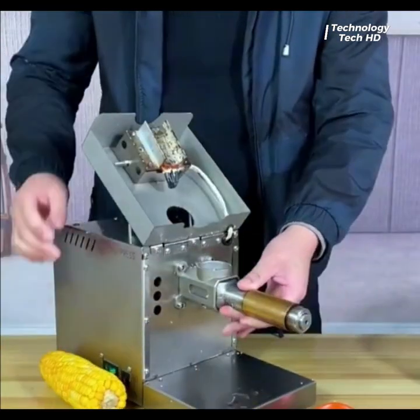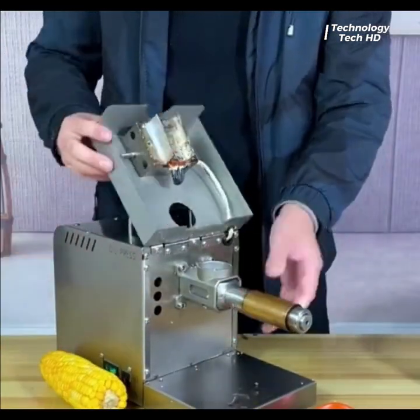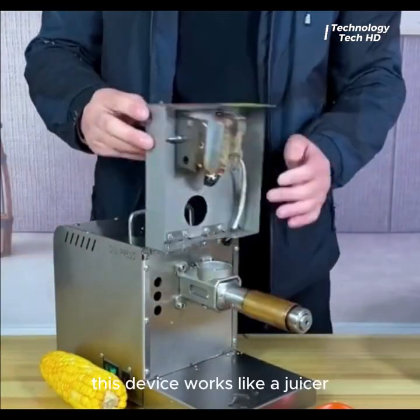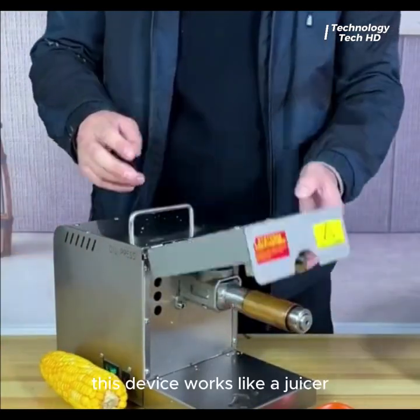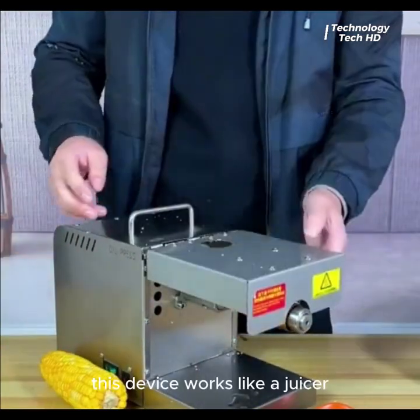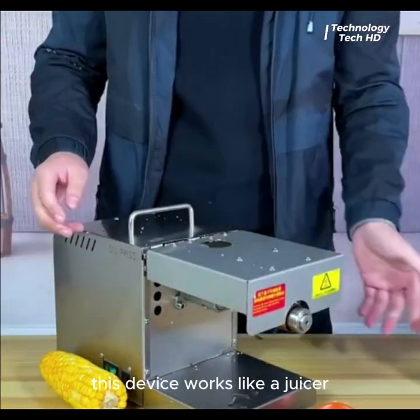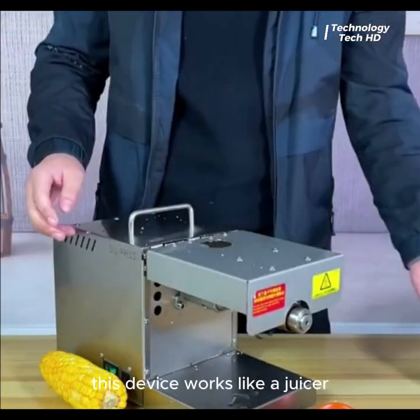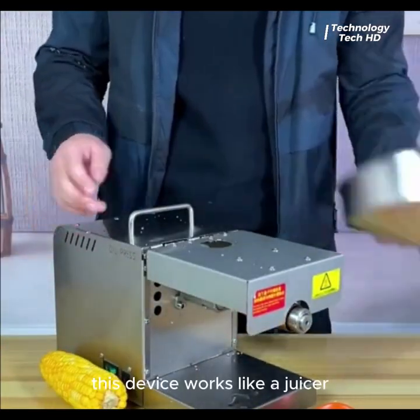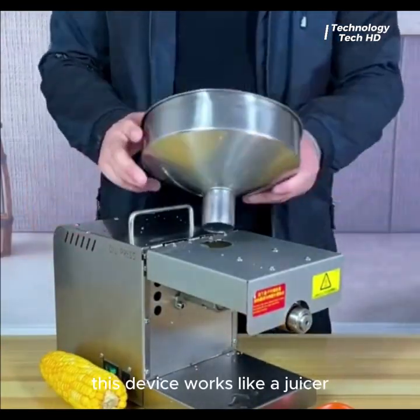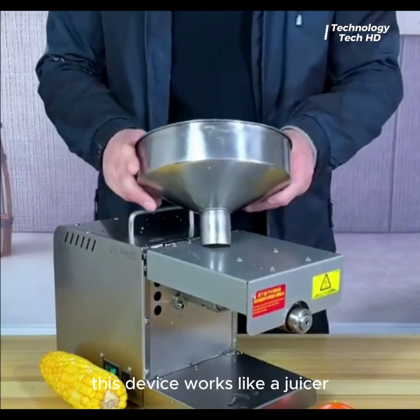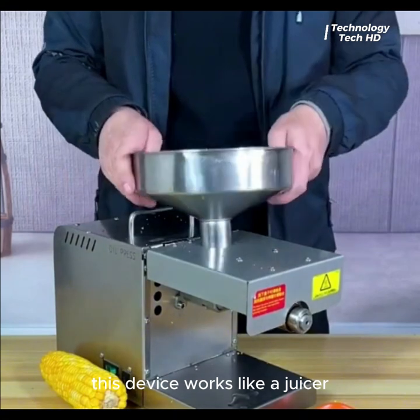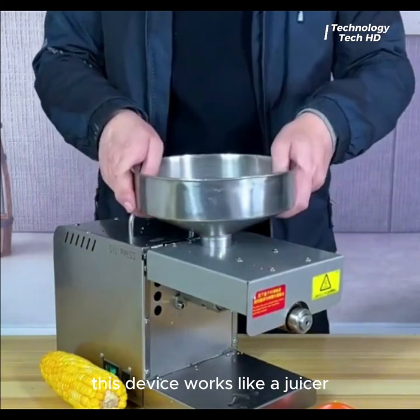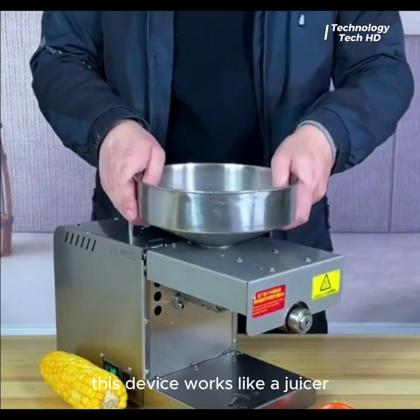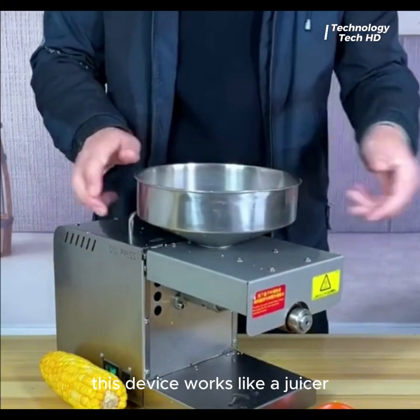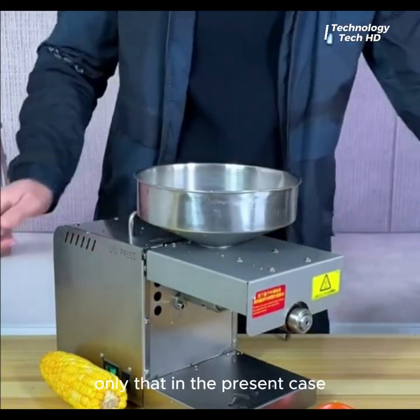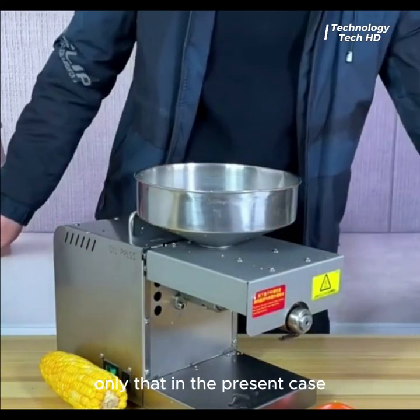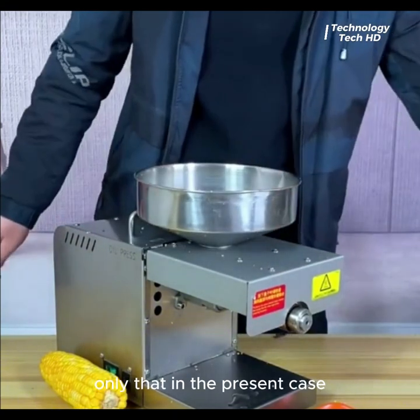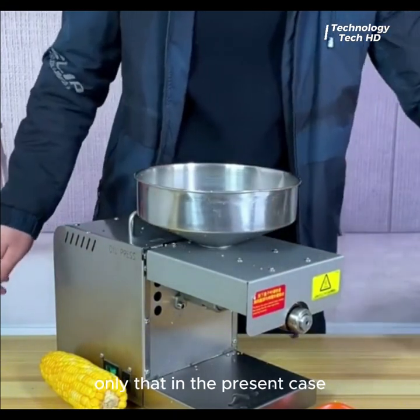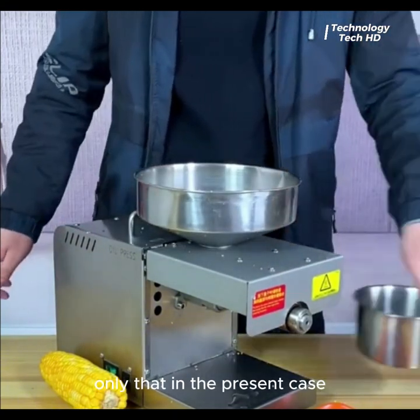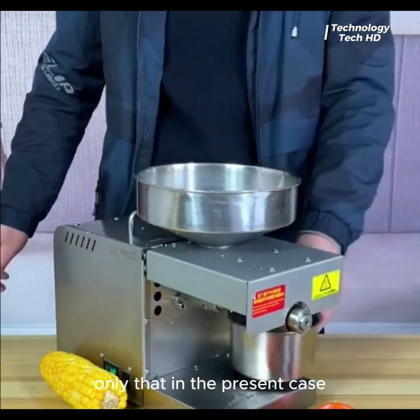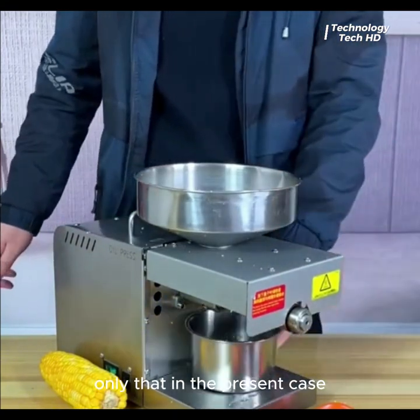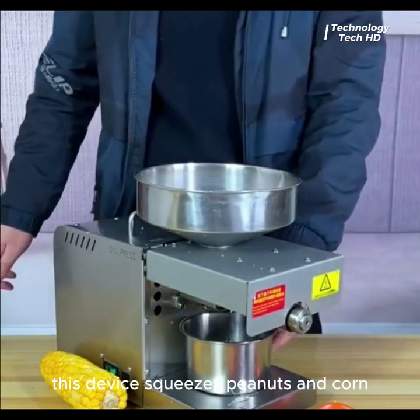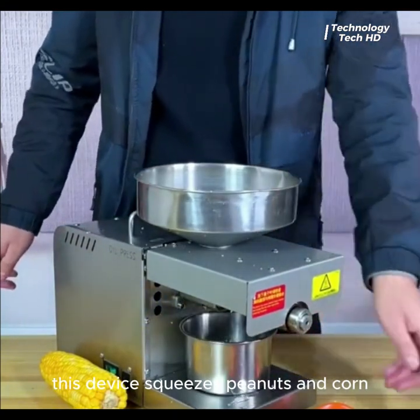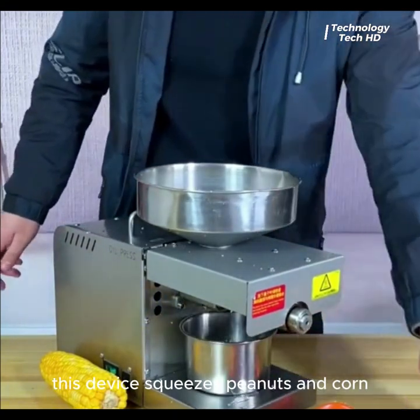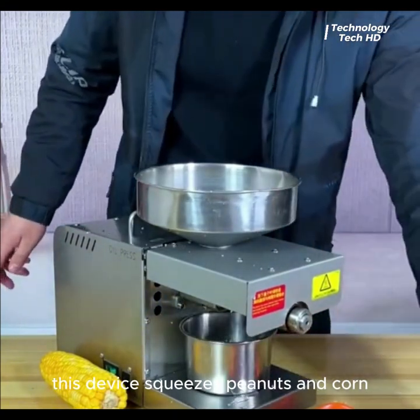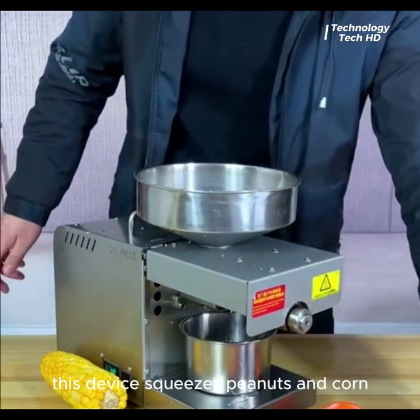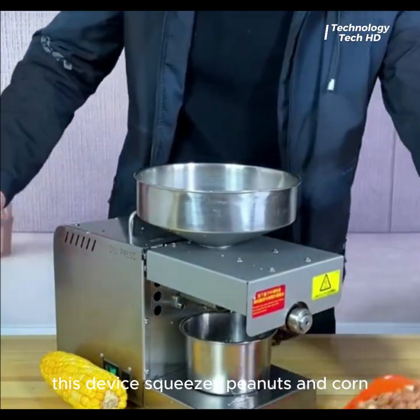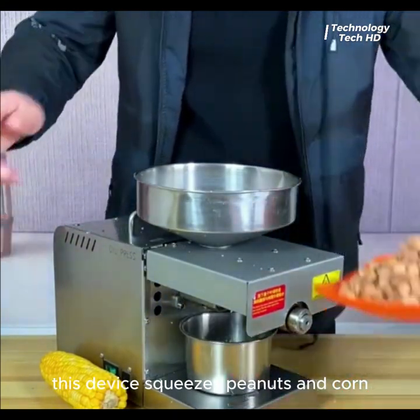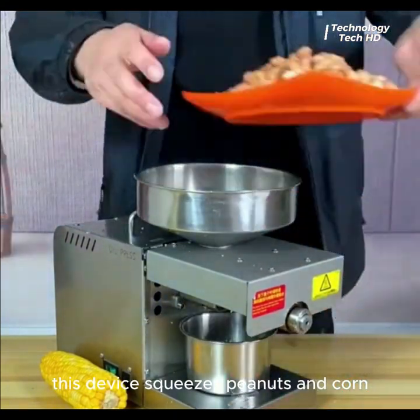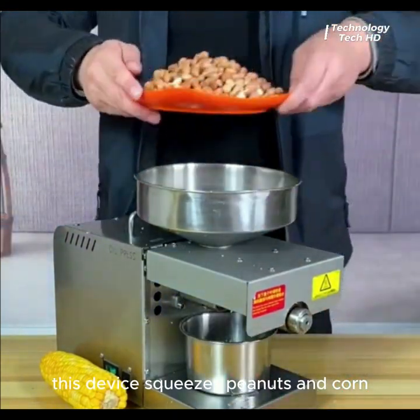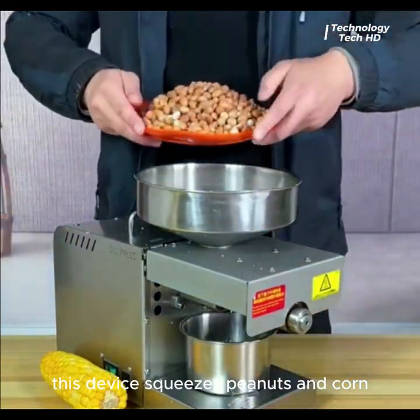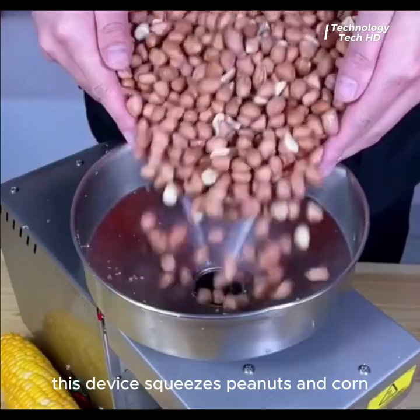This device works like a juicer, only in this case it squeezes peanuts and cord.